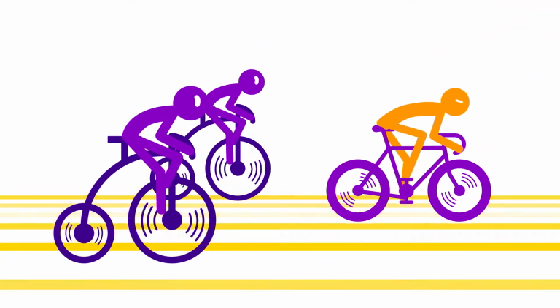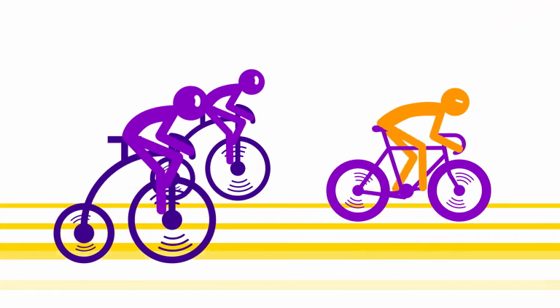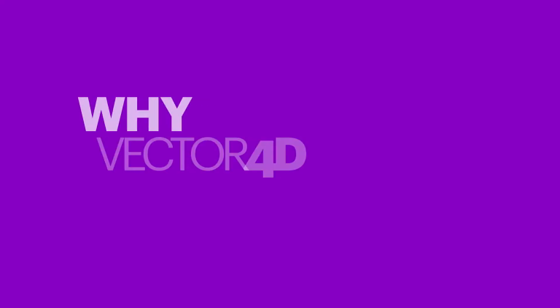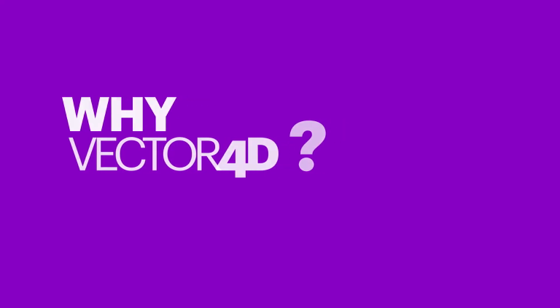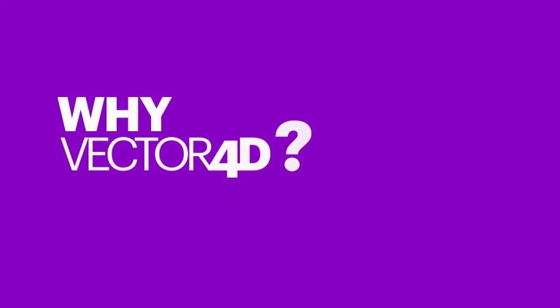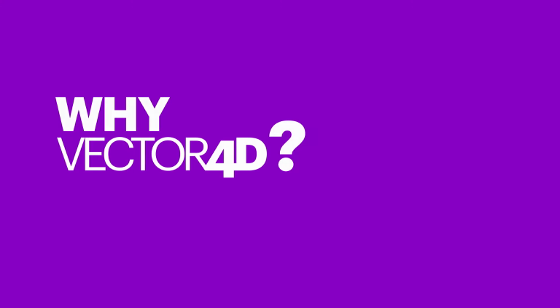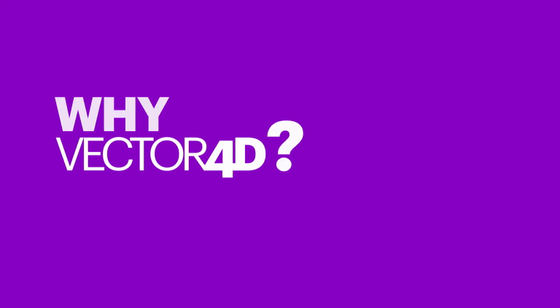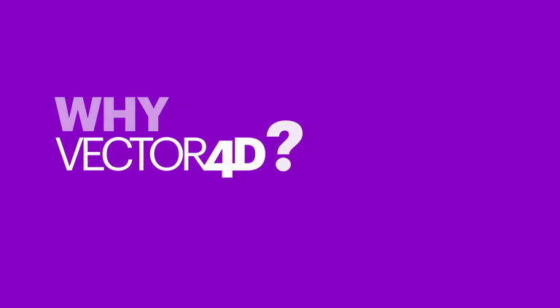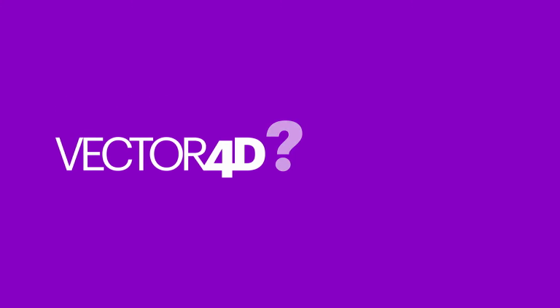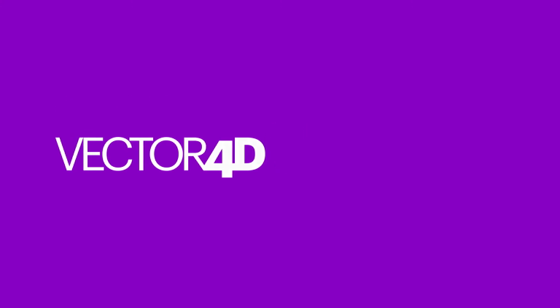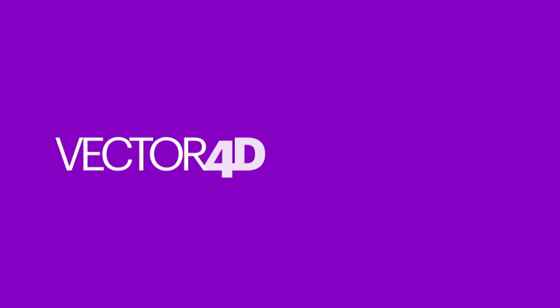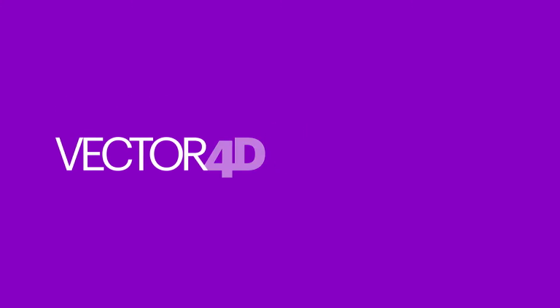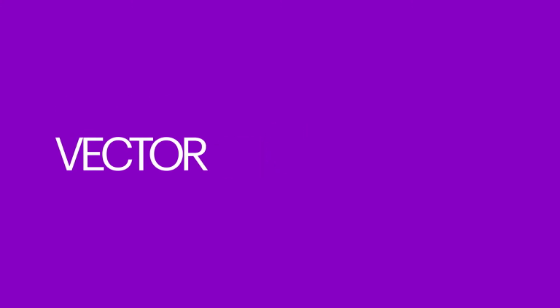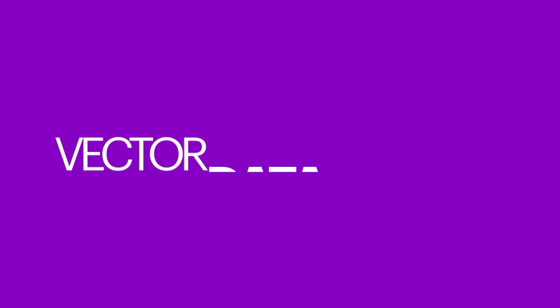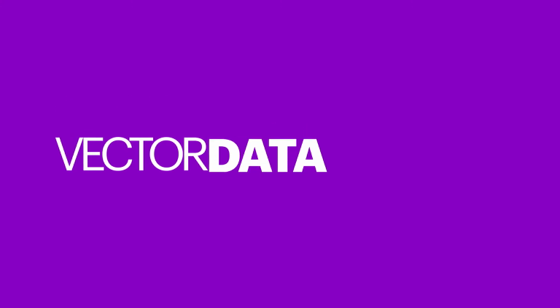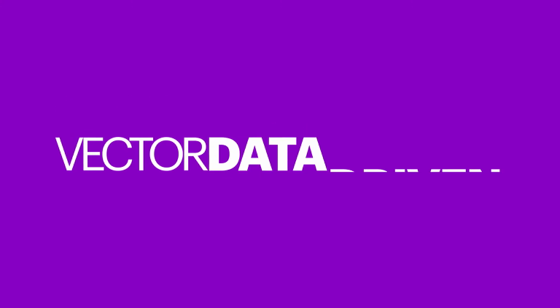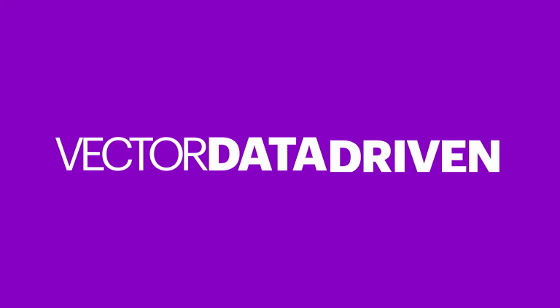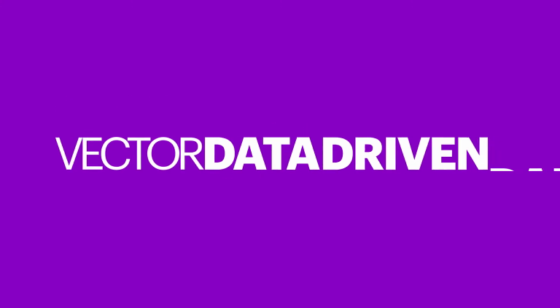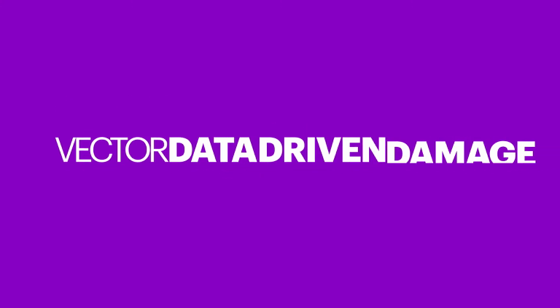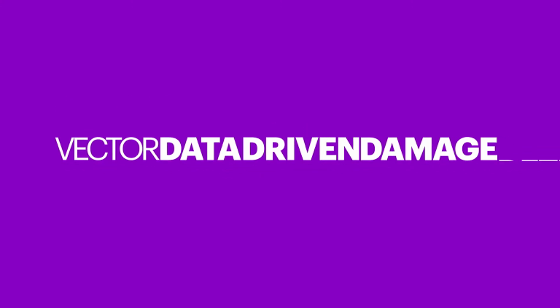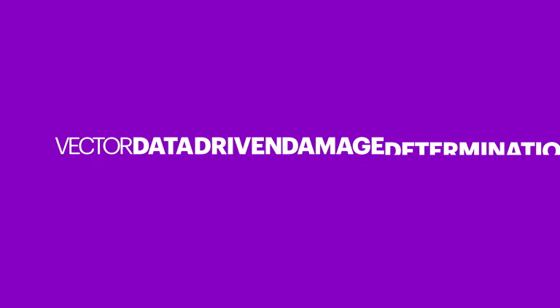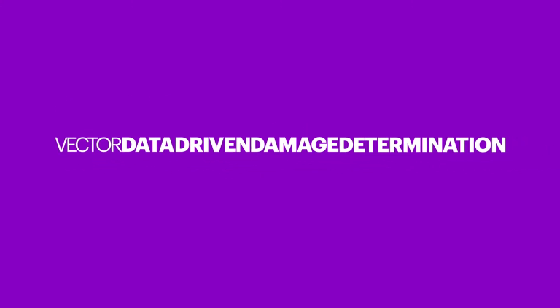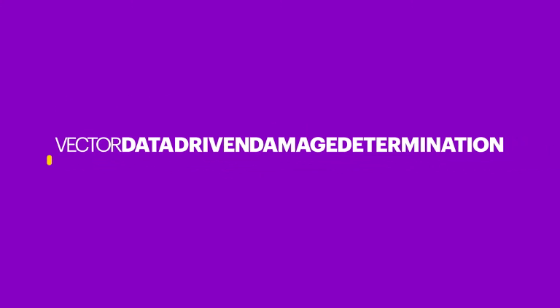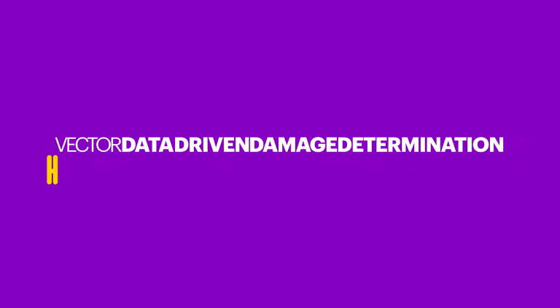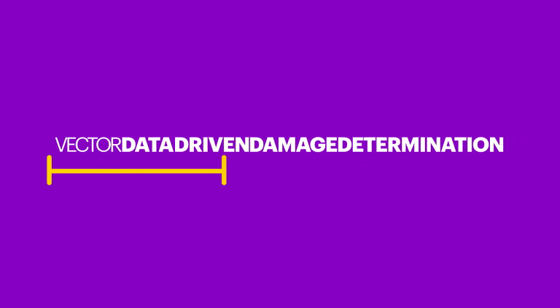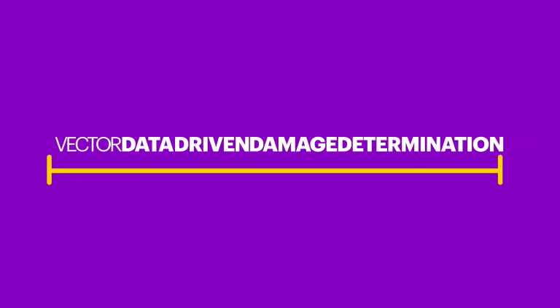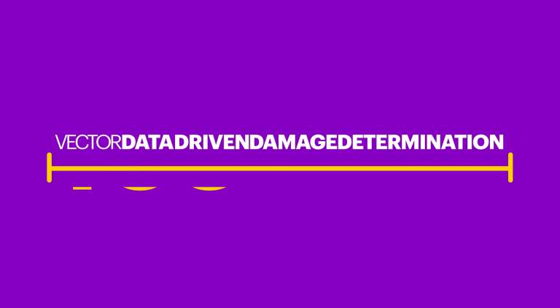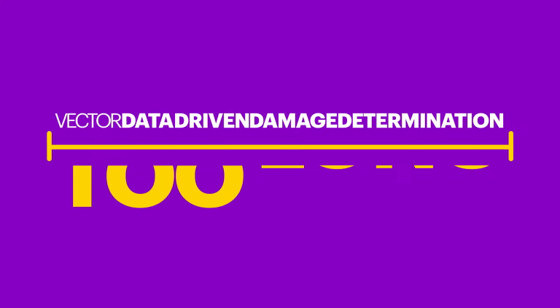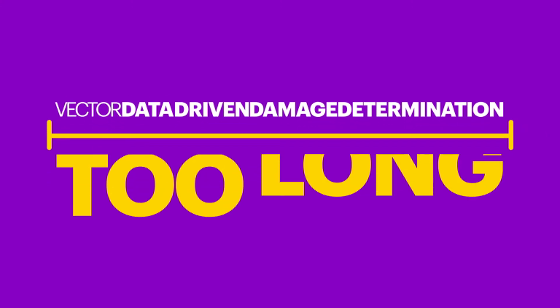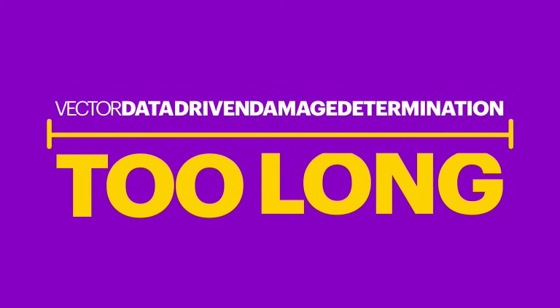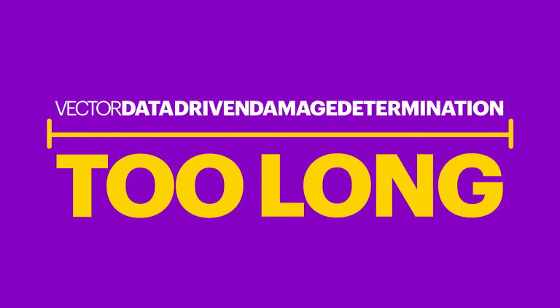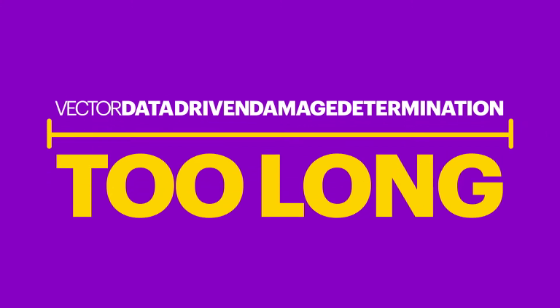Why call it Vector4D? Because data-driven damage determination takes too many seconds to say.